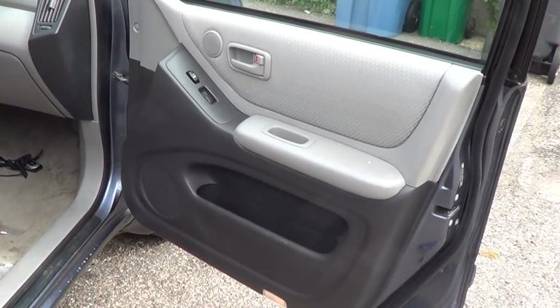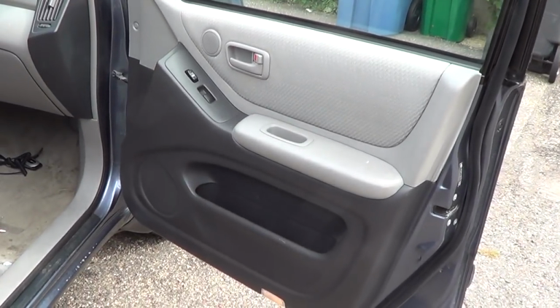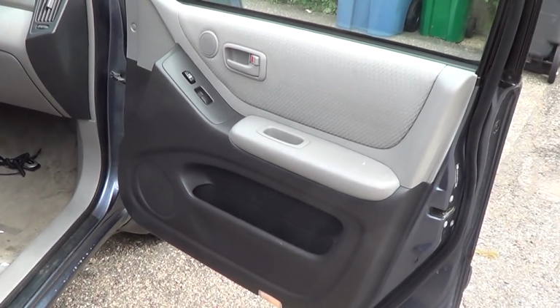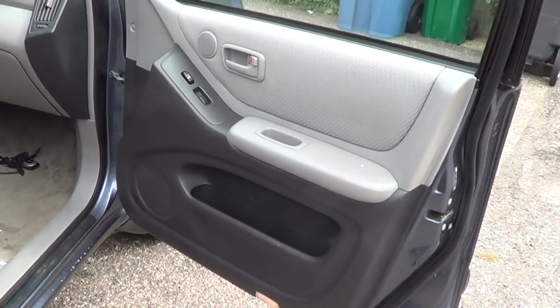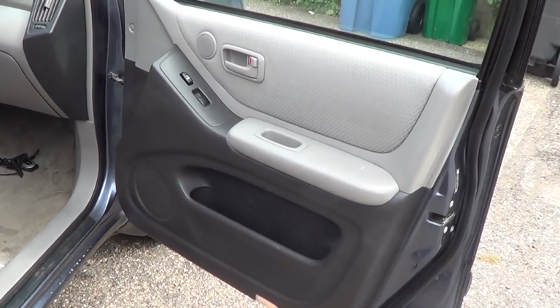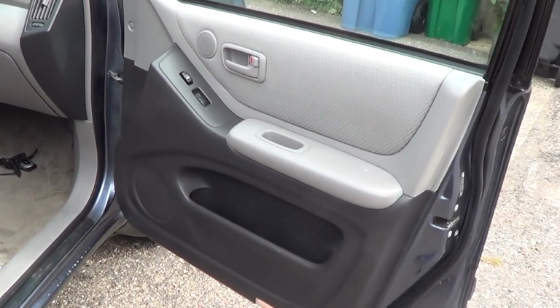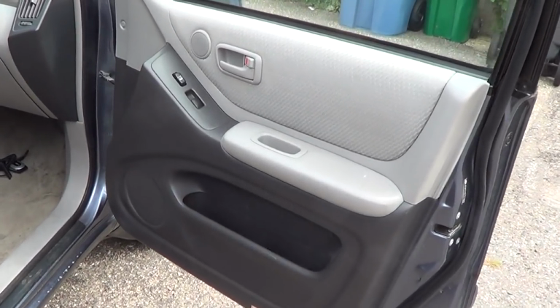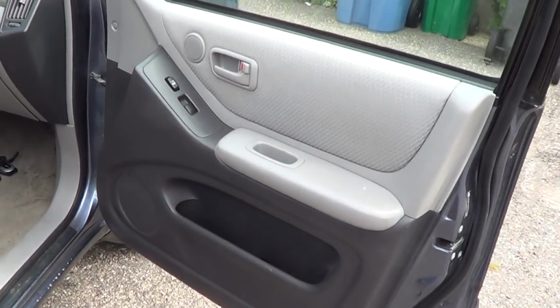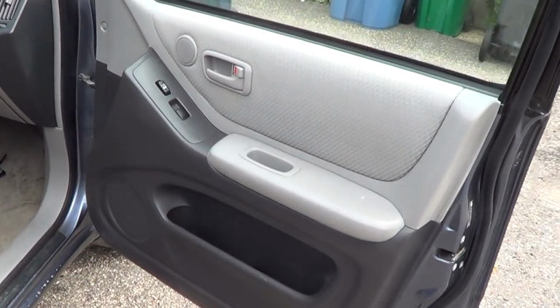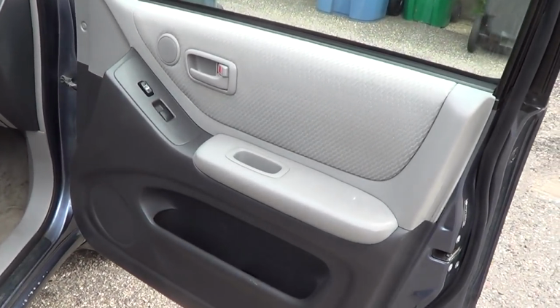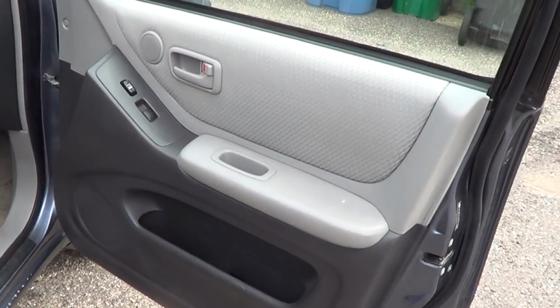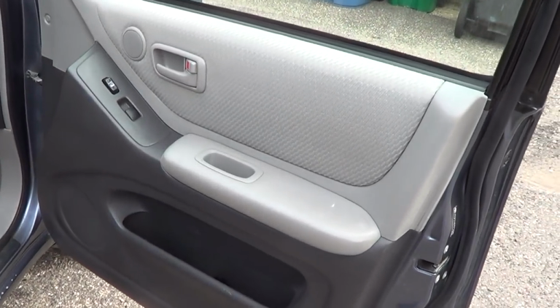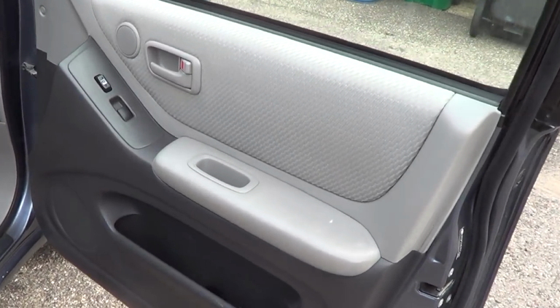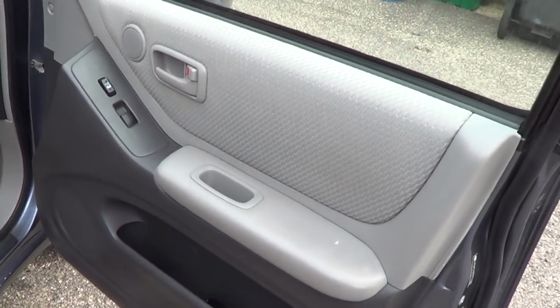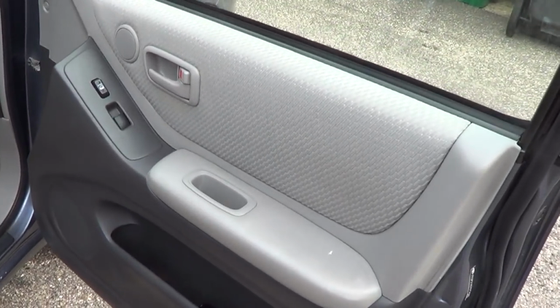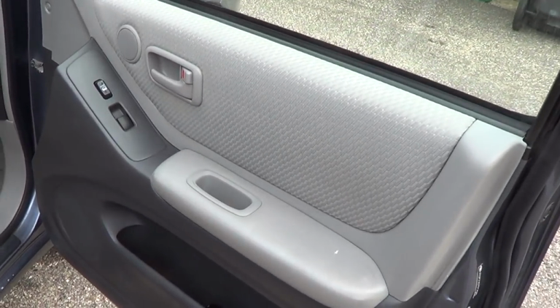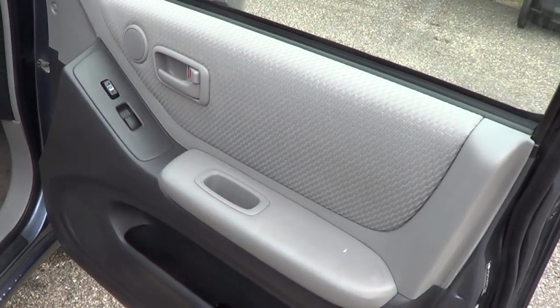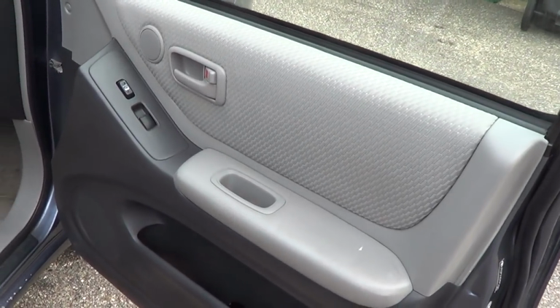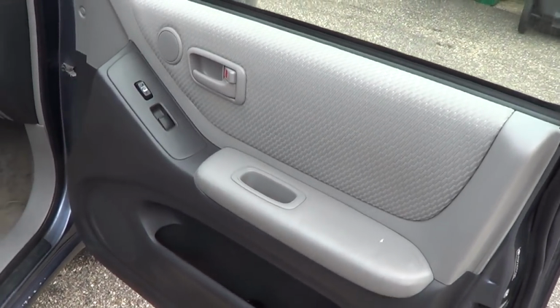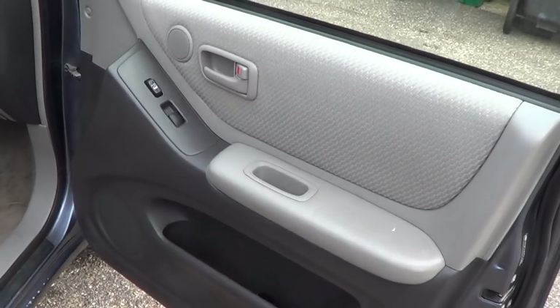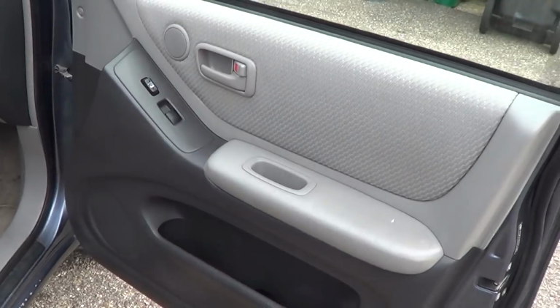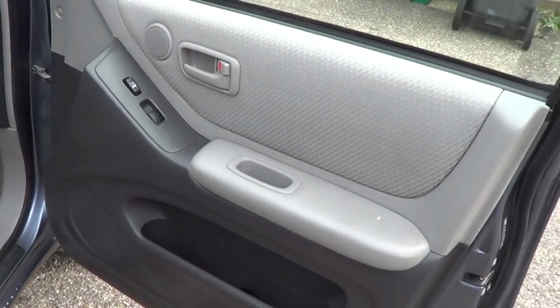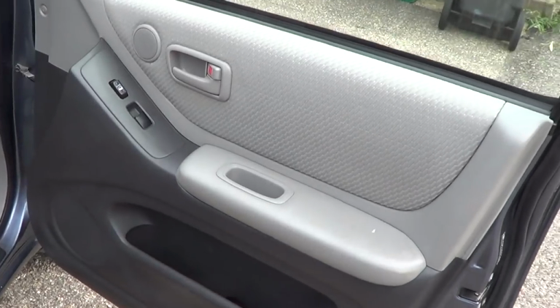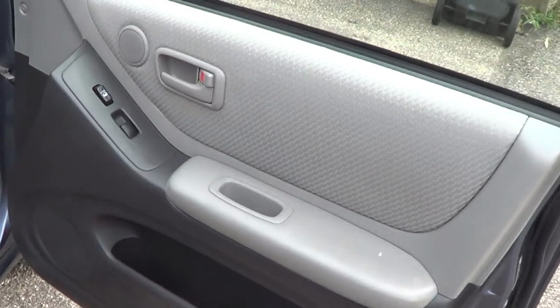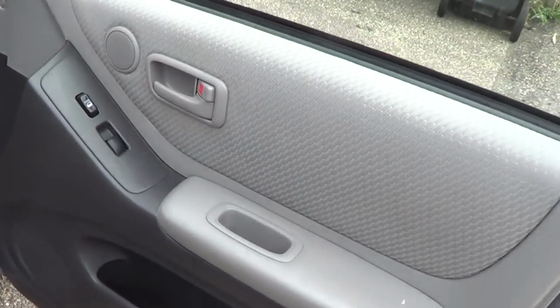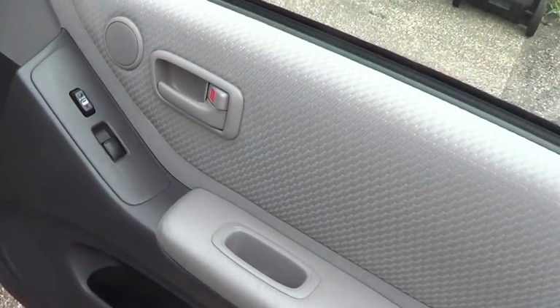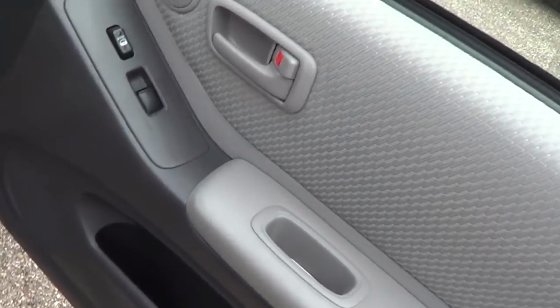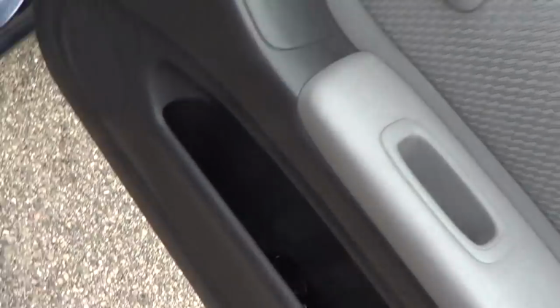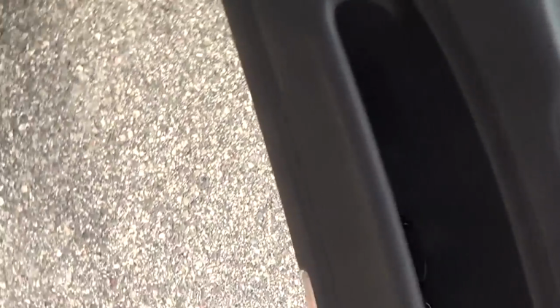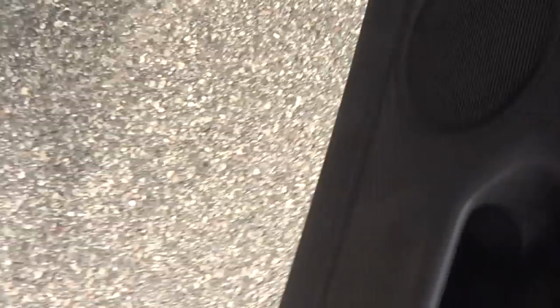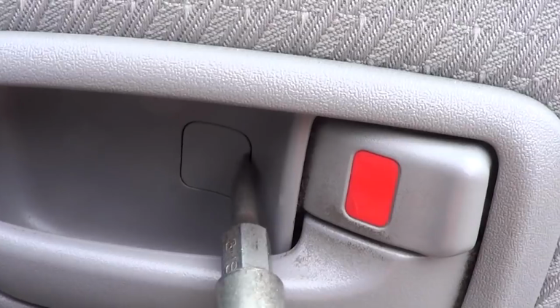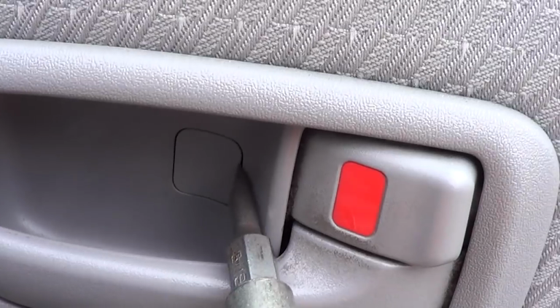Something really stinks inside this door panel, so we're gonna take it off and see what's inside.